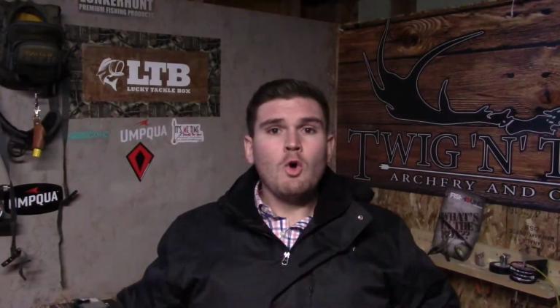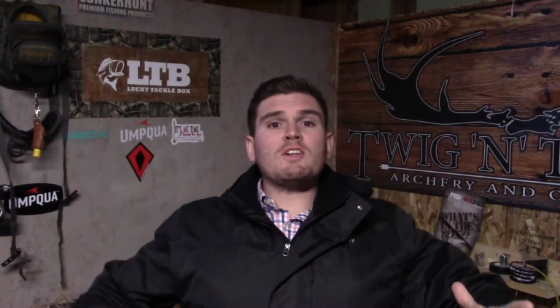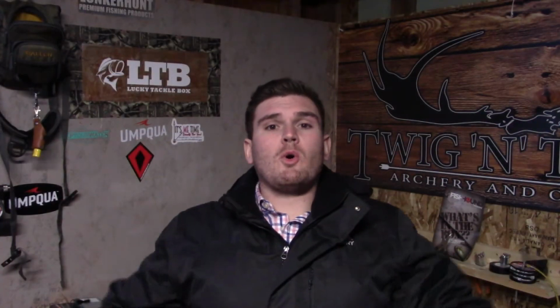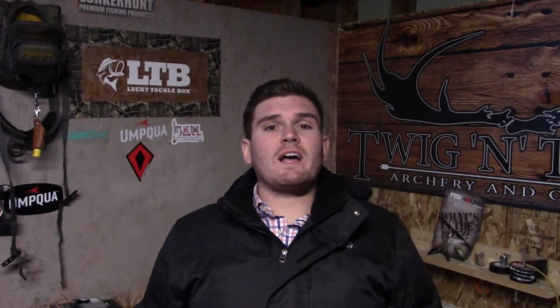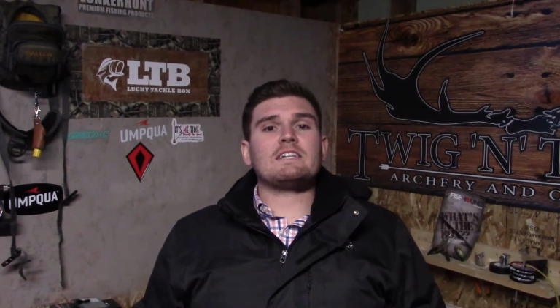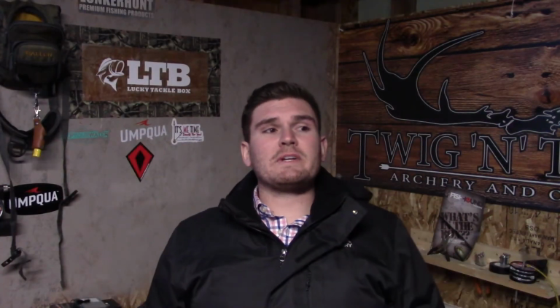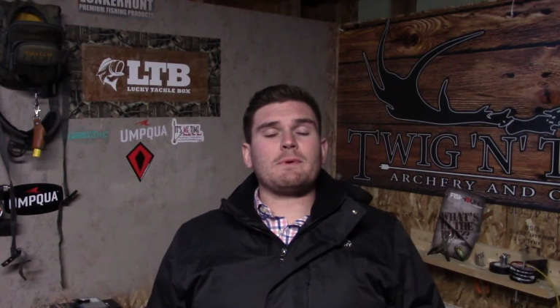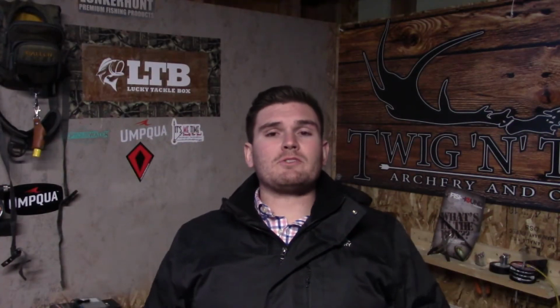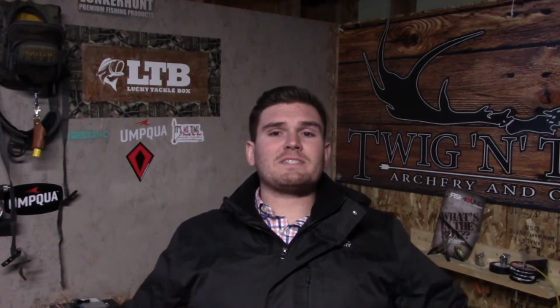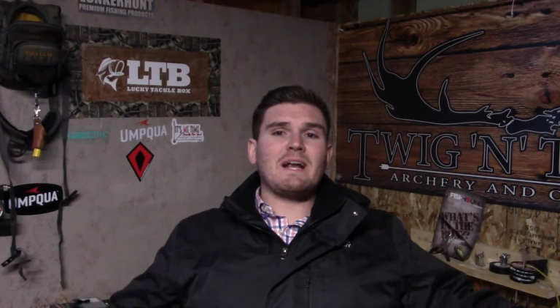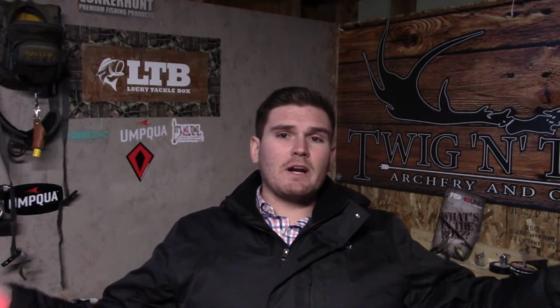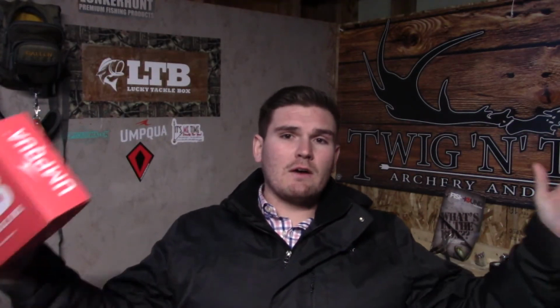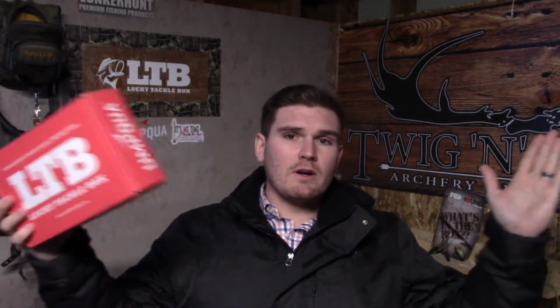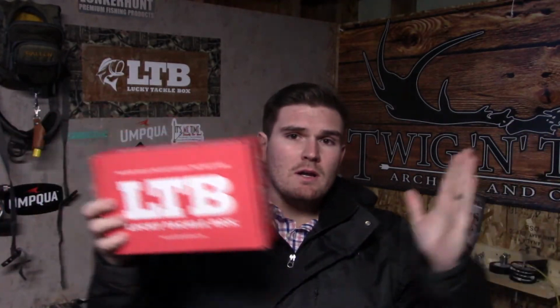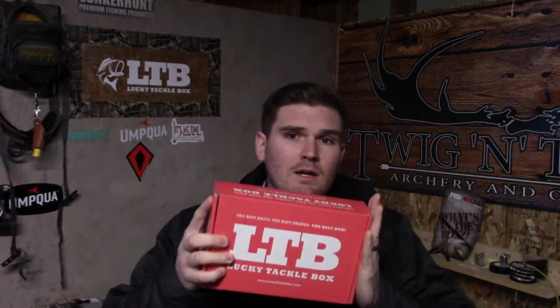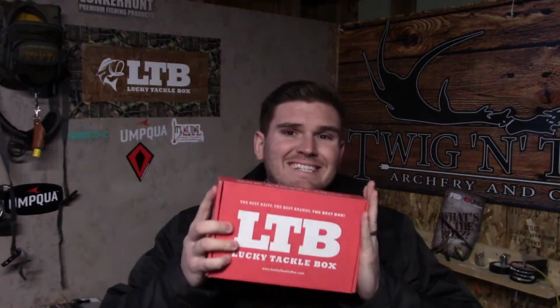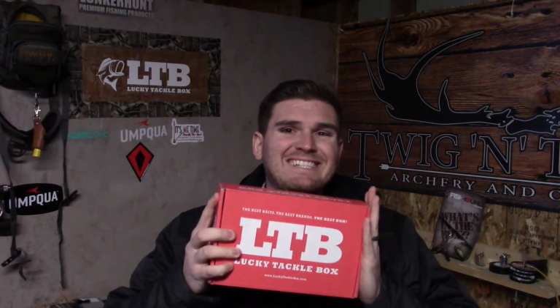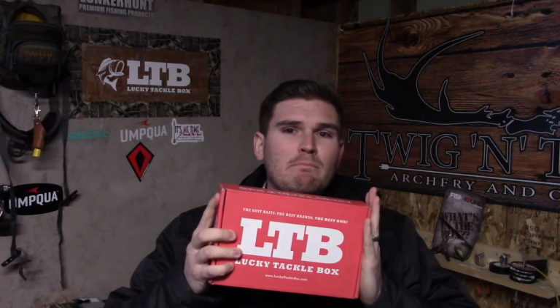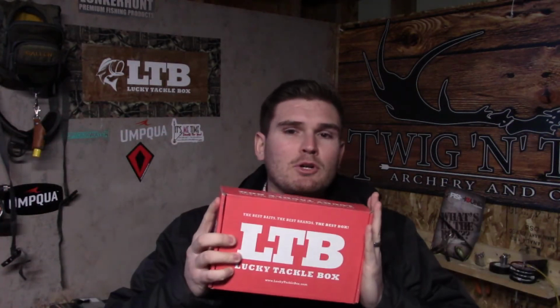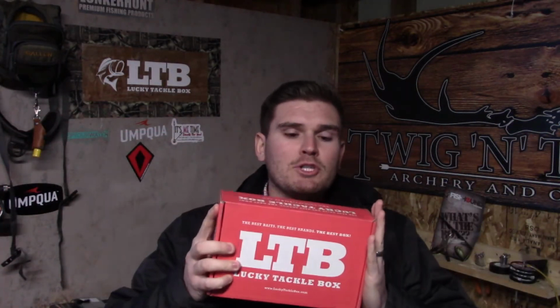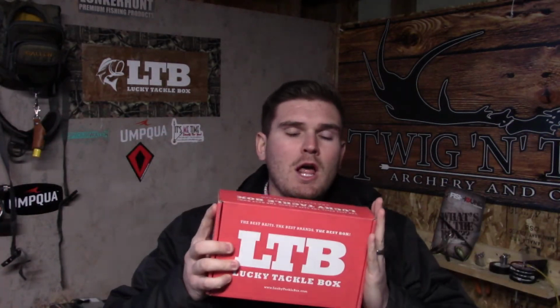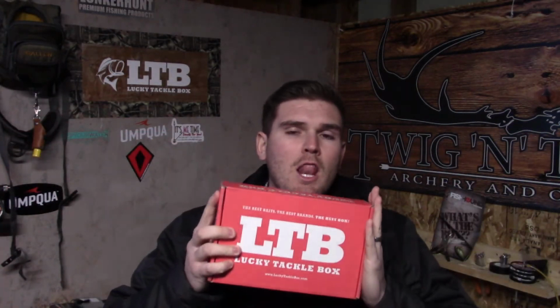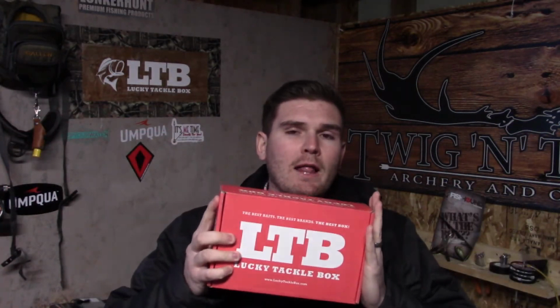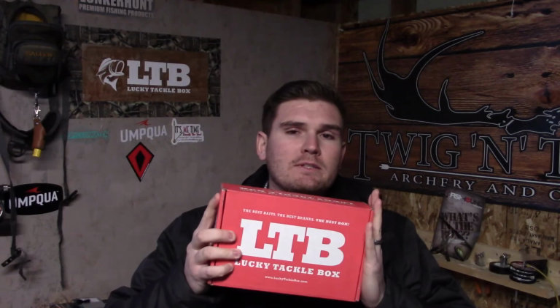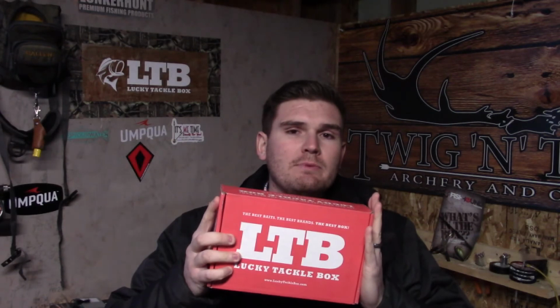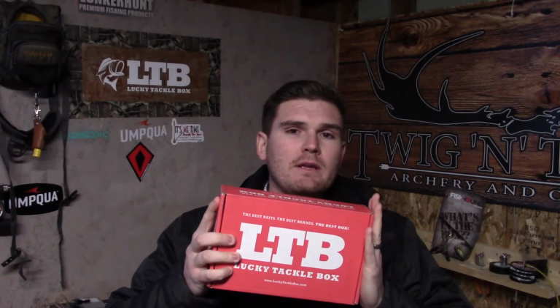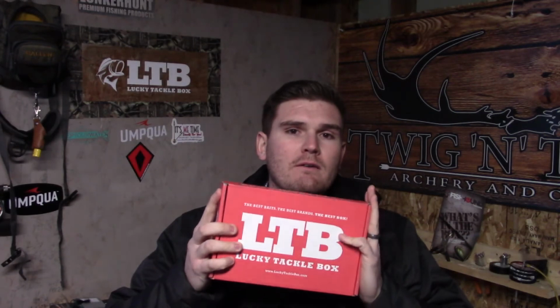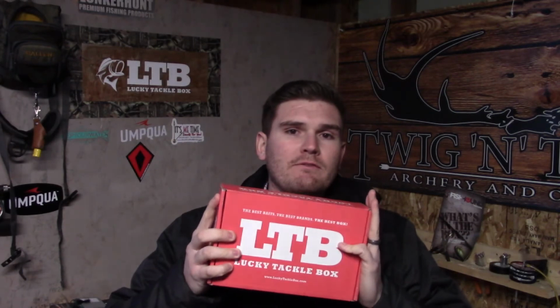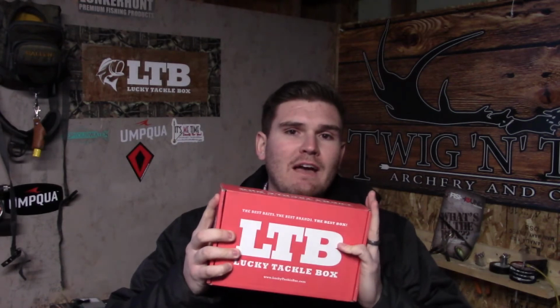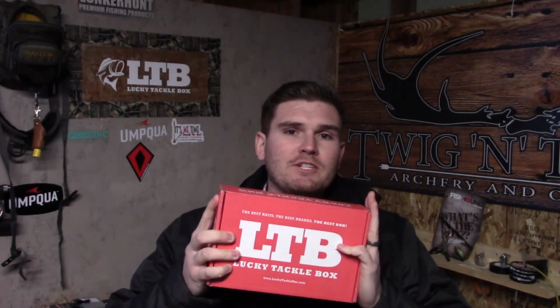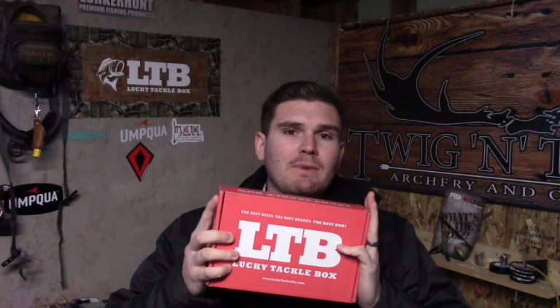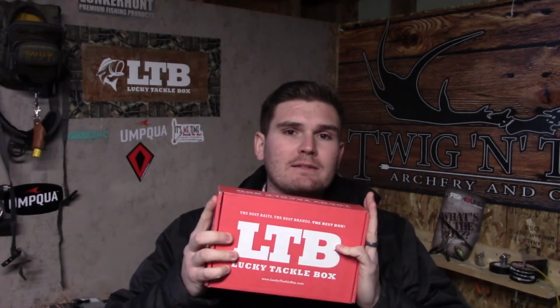What's going on guys? Weekend Timber Outdoors — today we're going to cover December's LTB Fly Fishing Box.